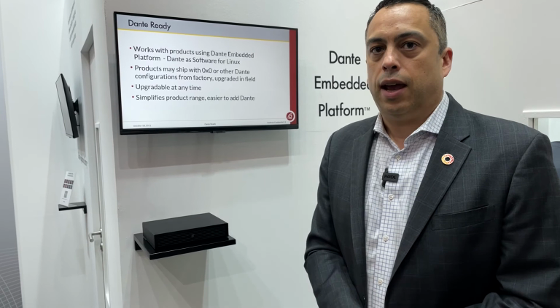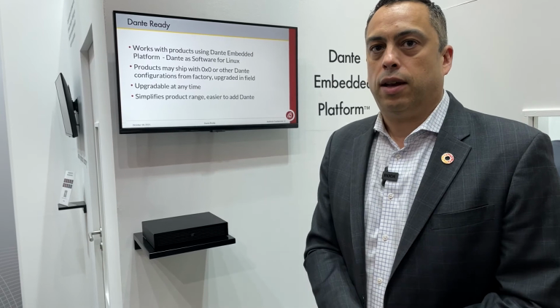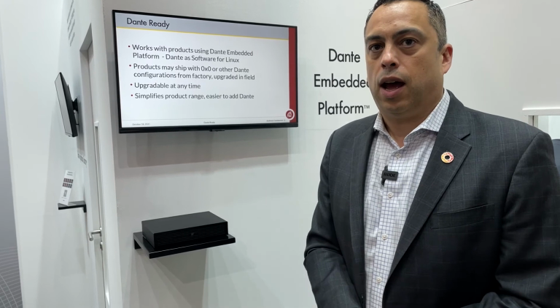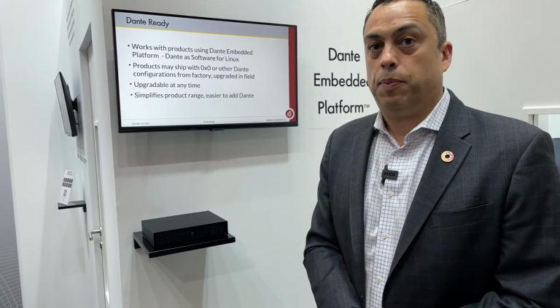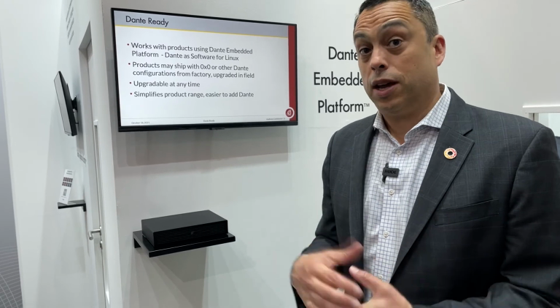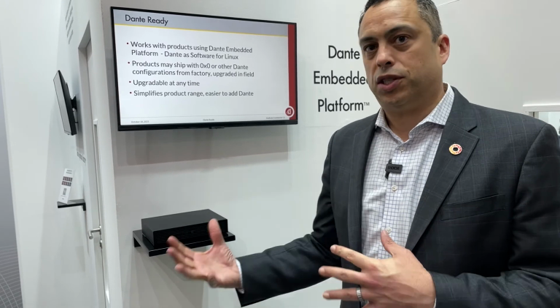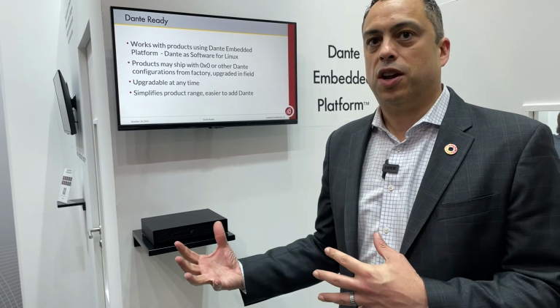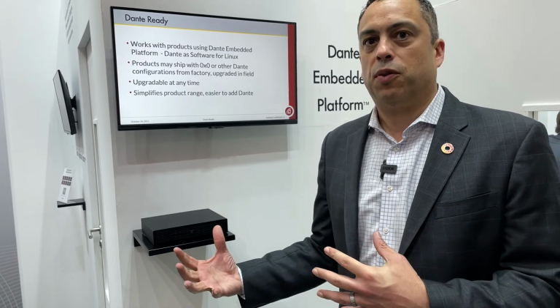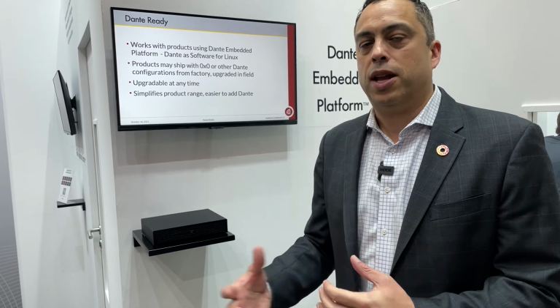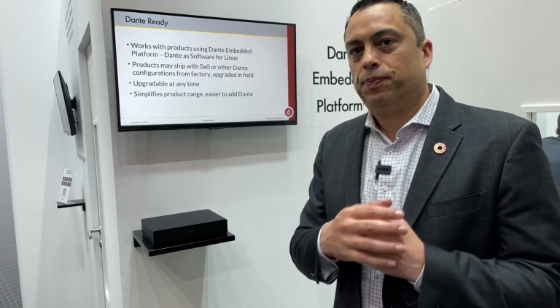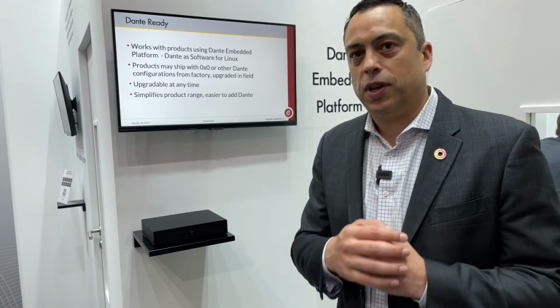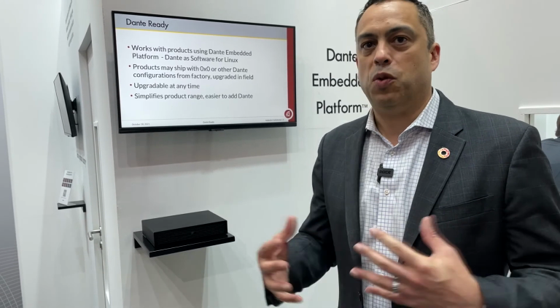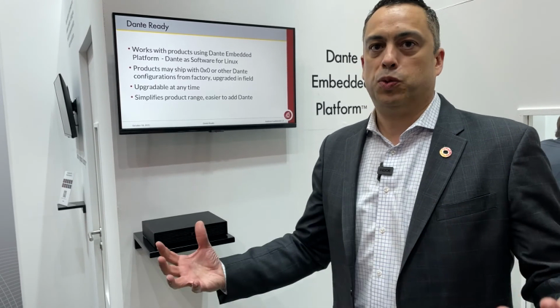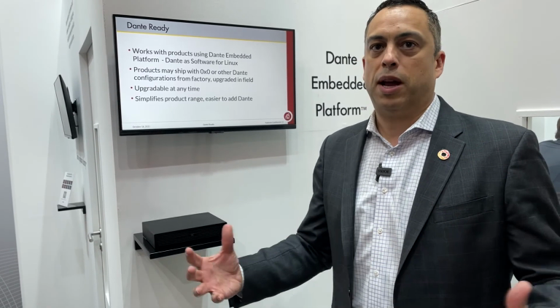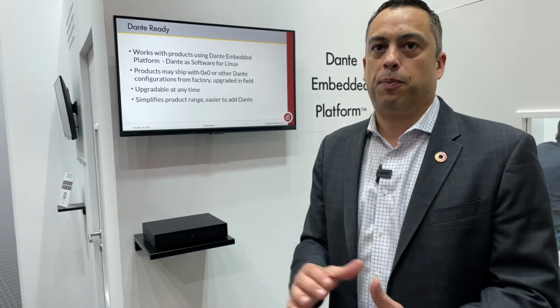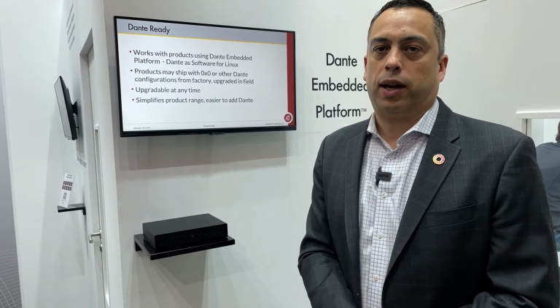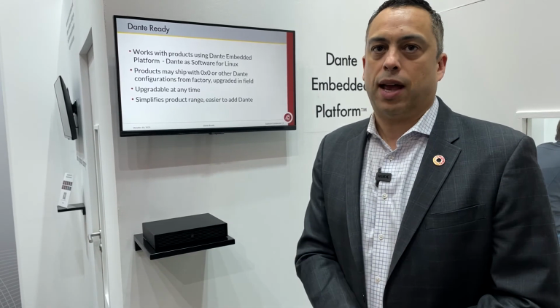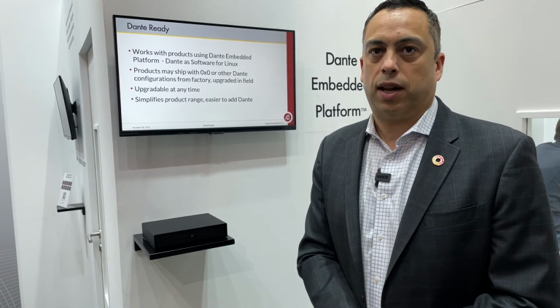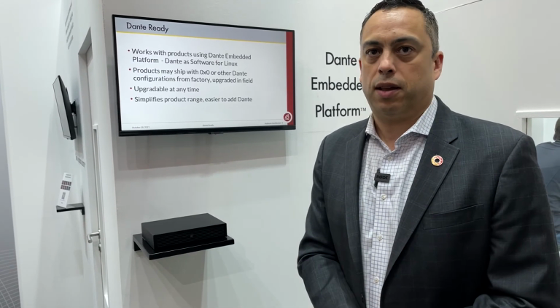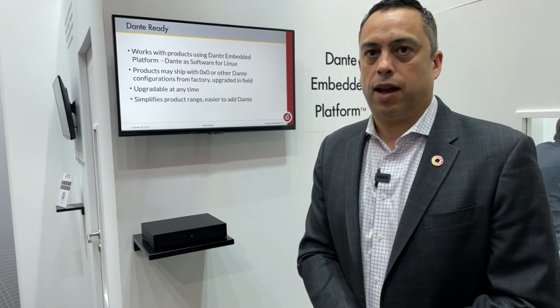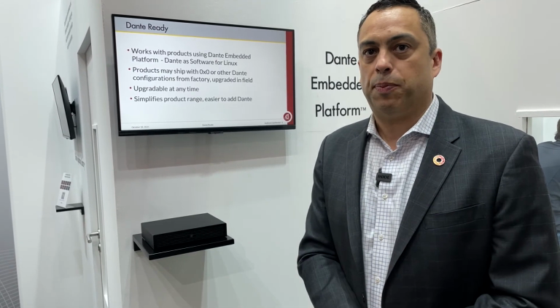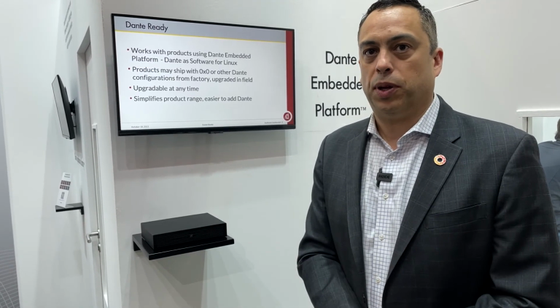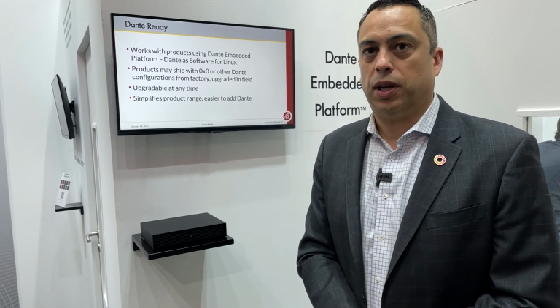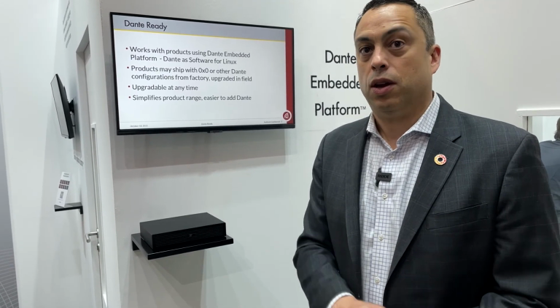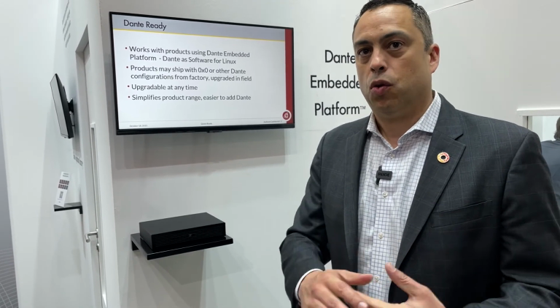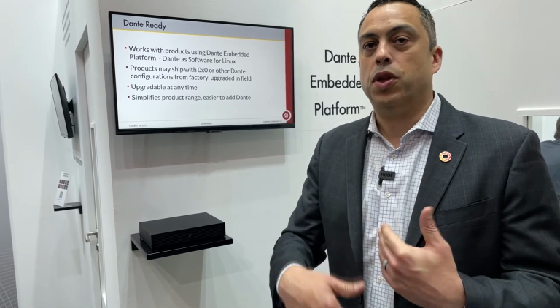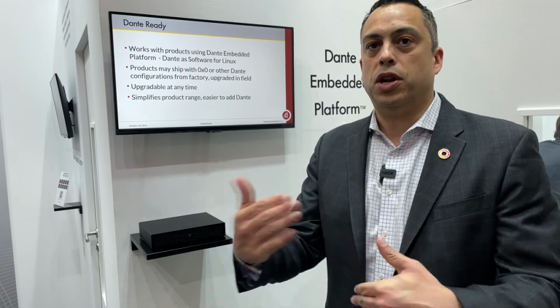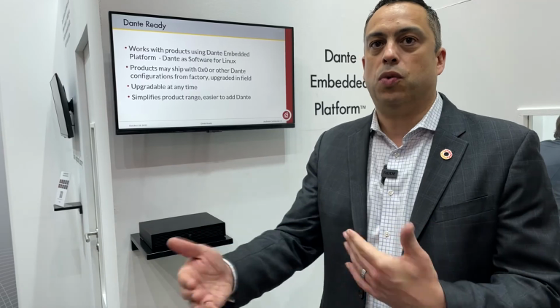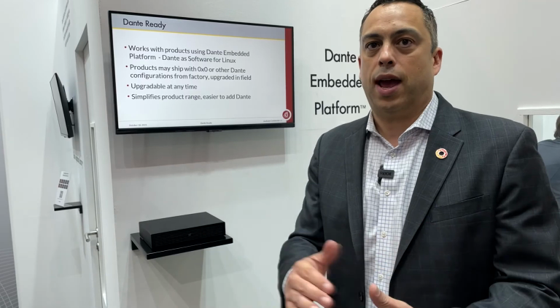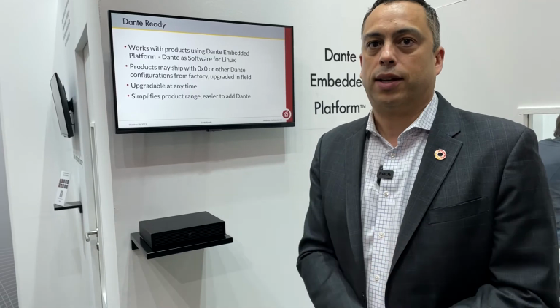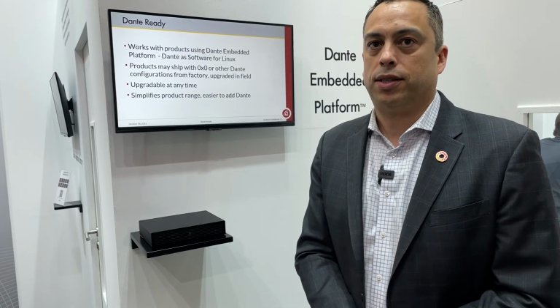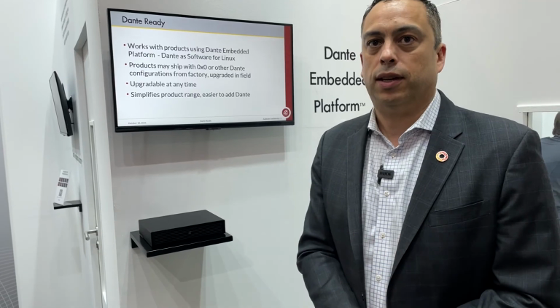Because it's Dante Ready, anyone who's buying that product has that capability when they do want to access it.